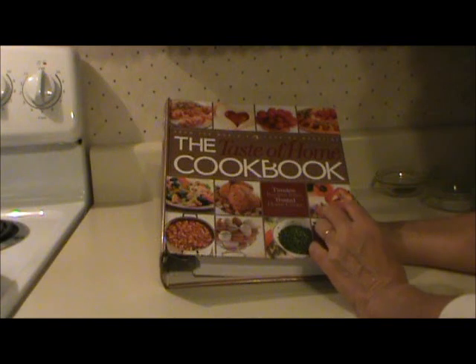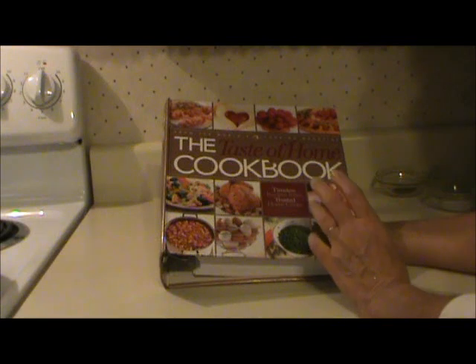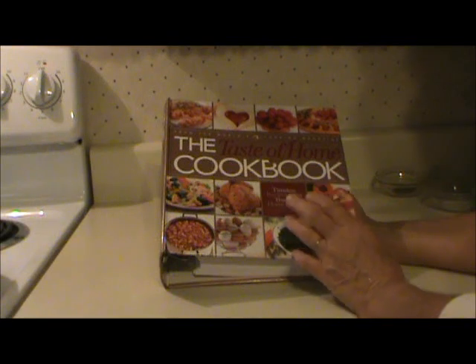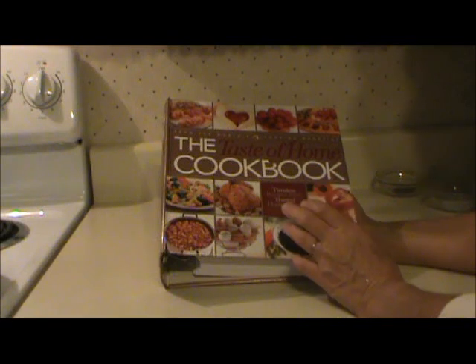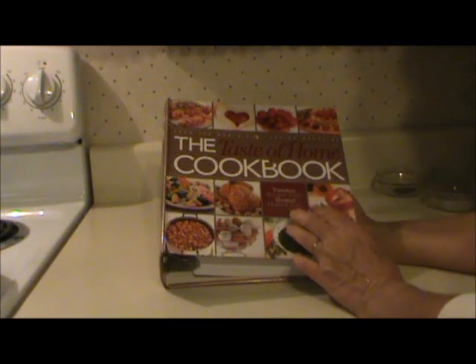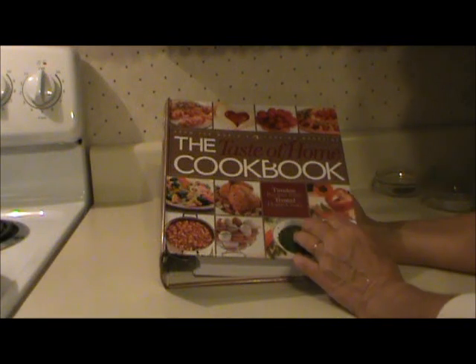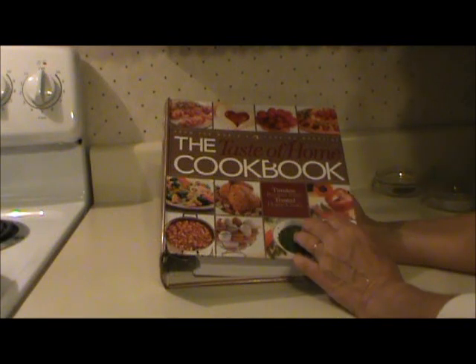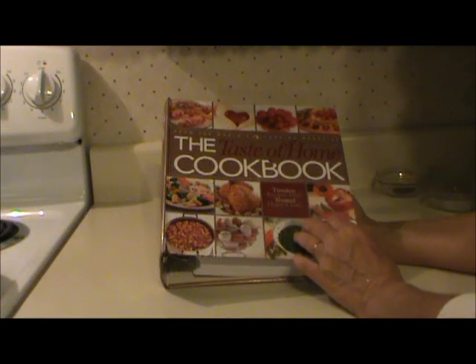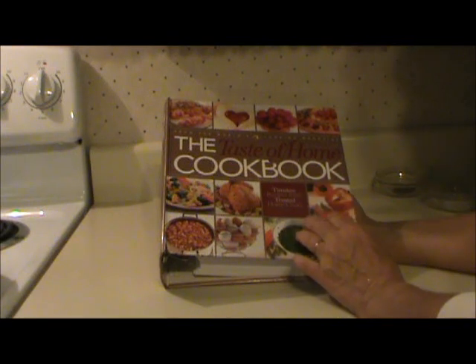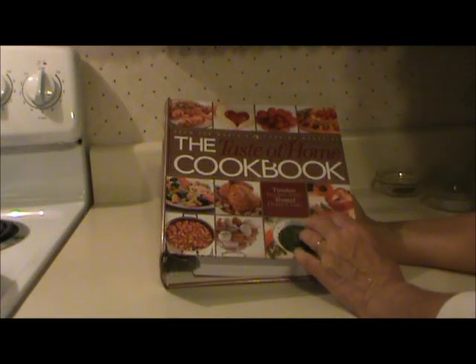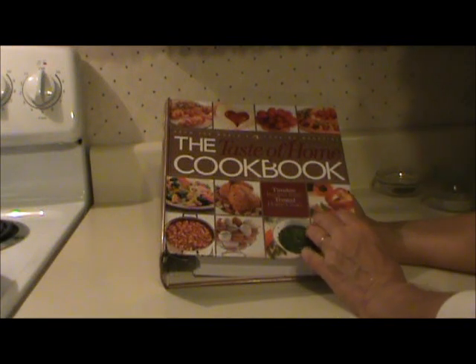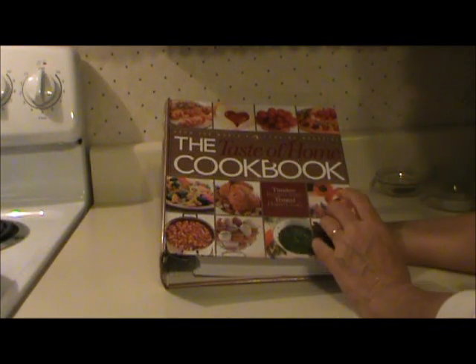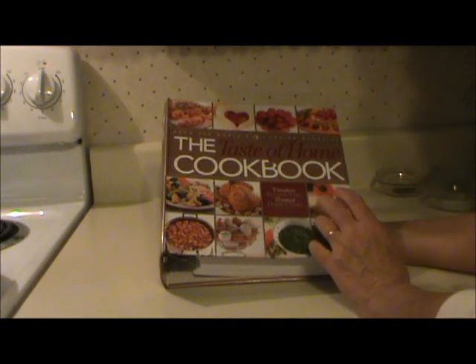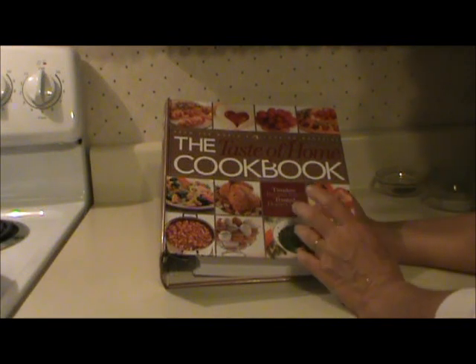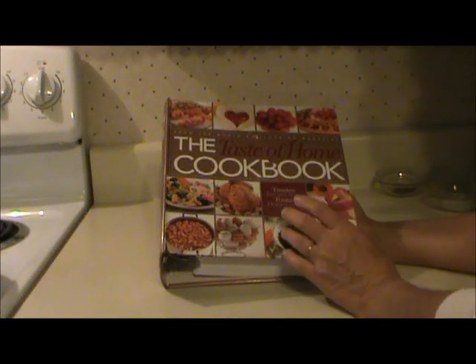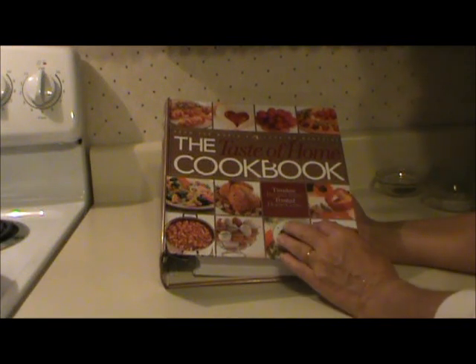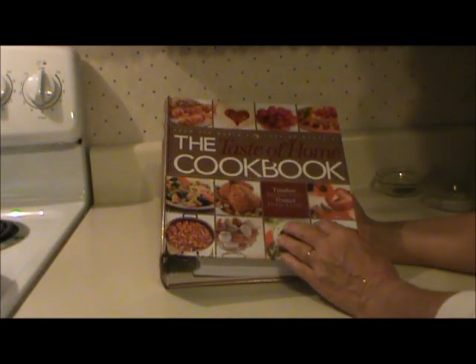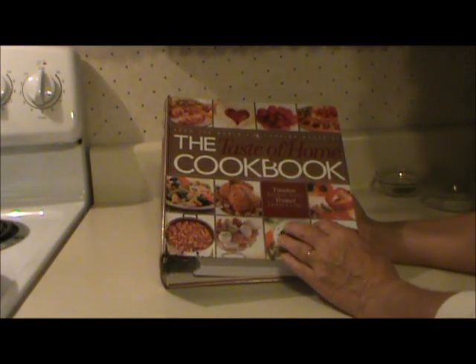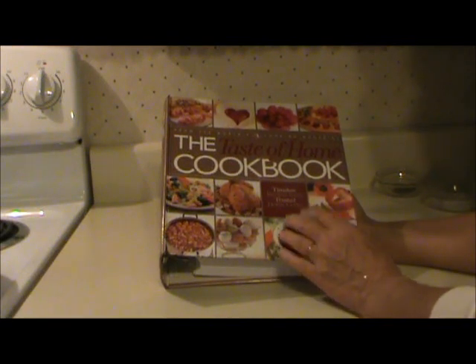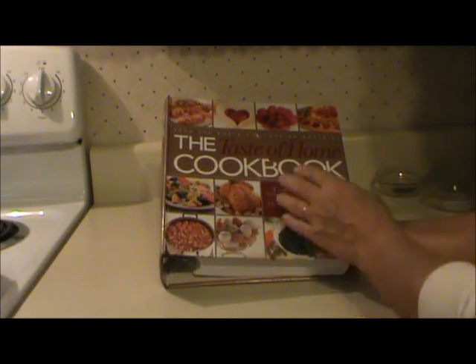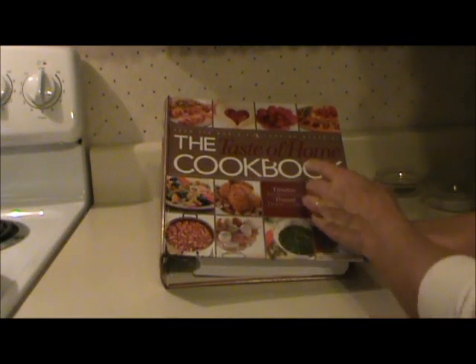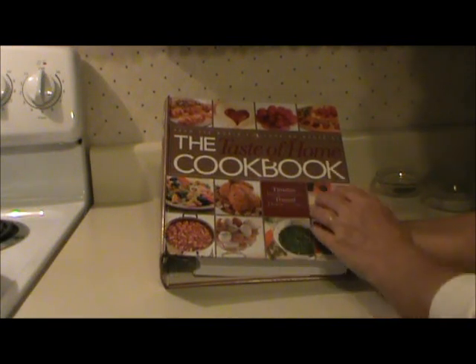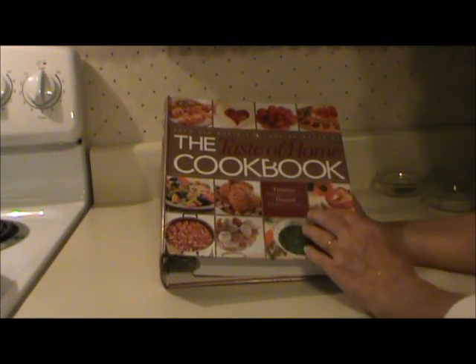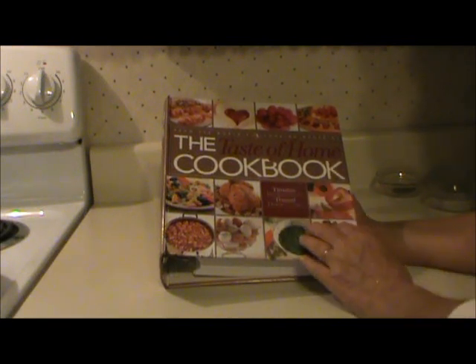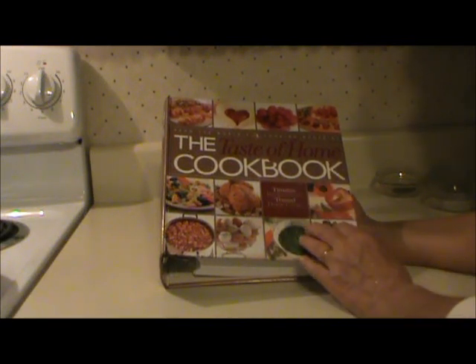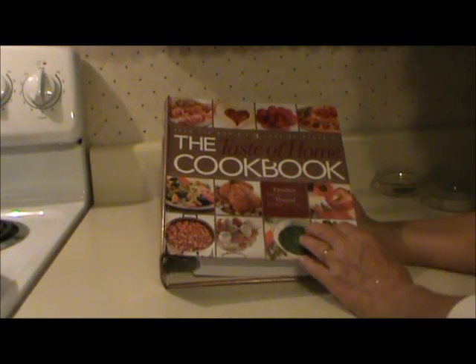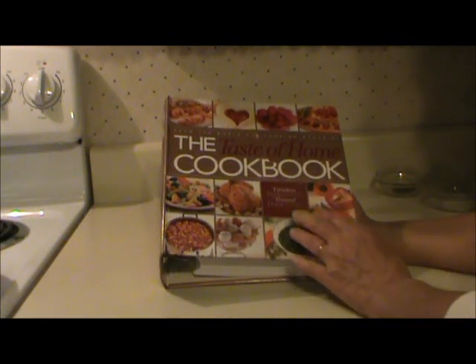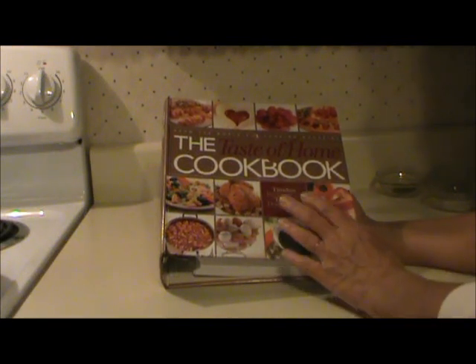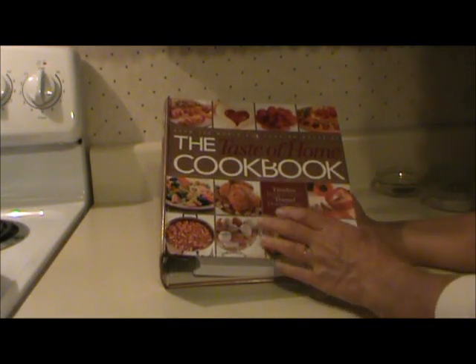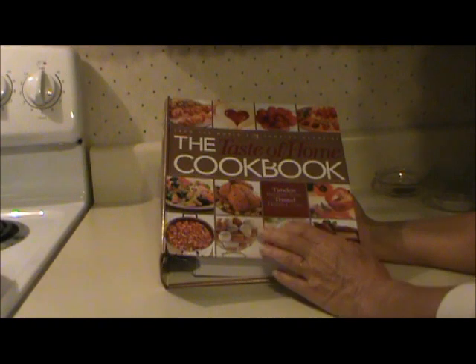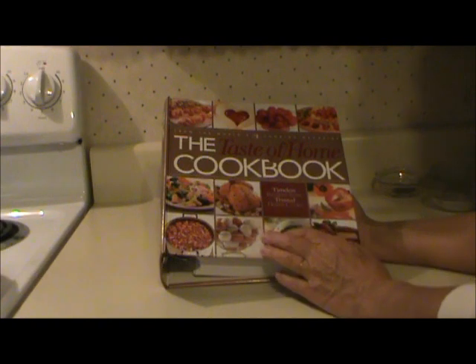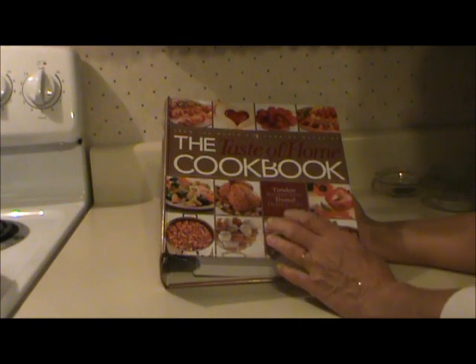Today I'm making some creamy white chili, and this recipe is from the Taste of Home cookbook. At Christmas time,